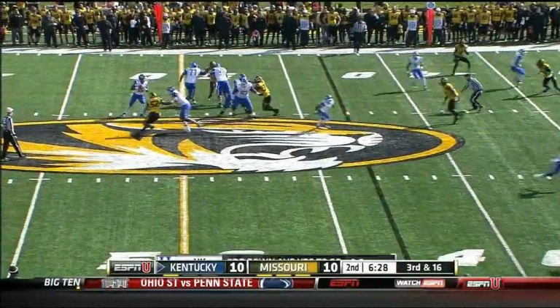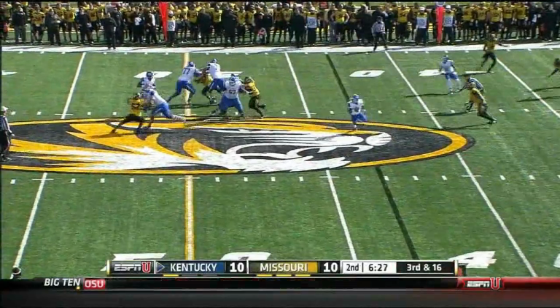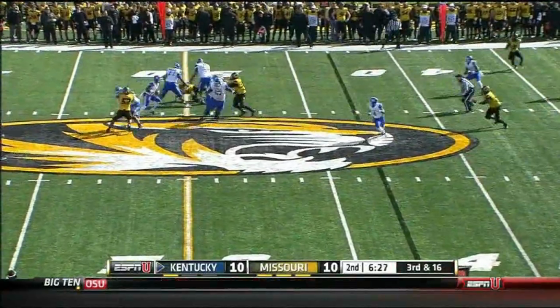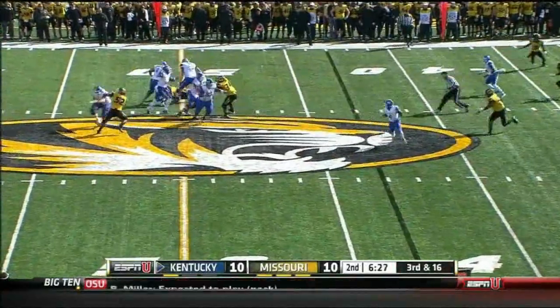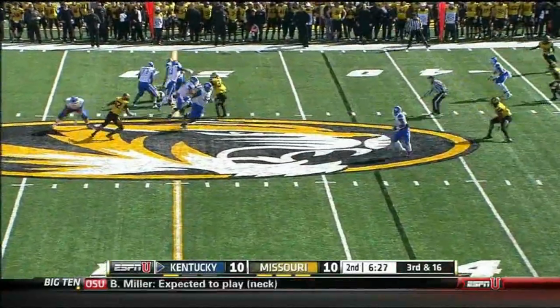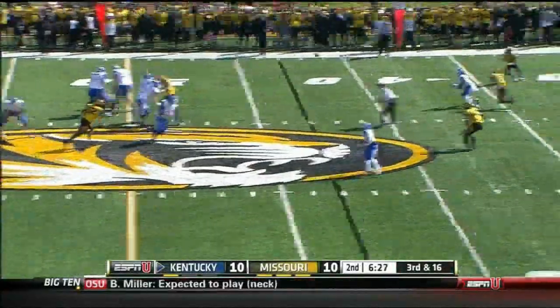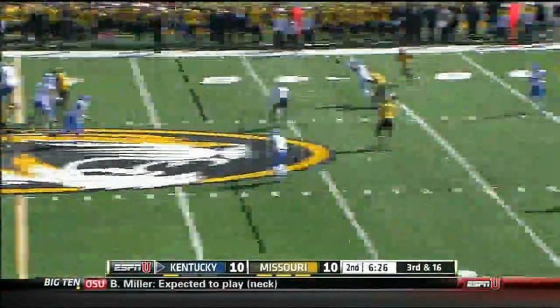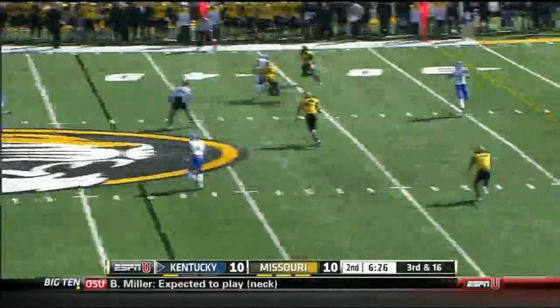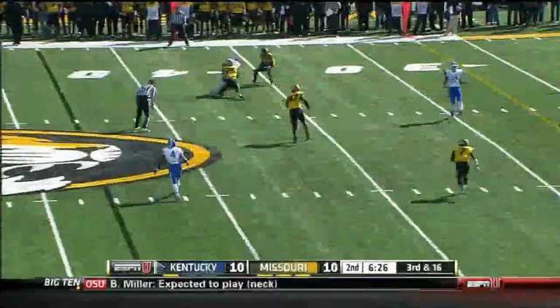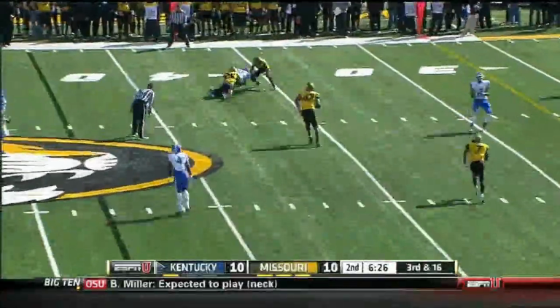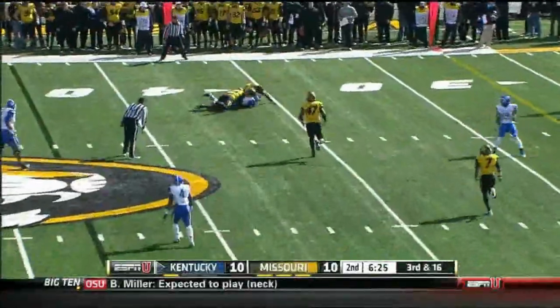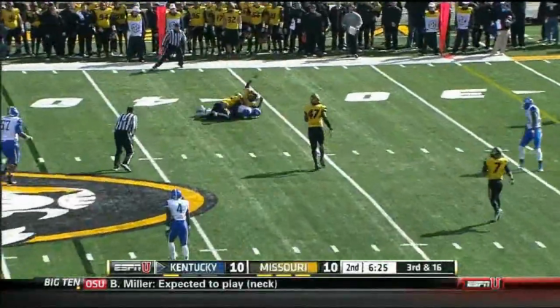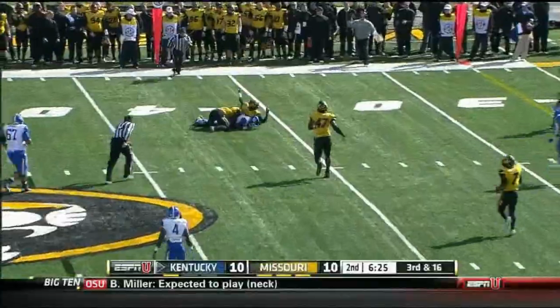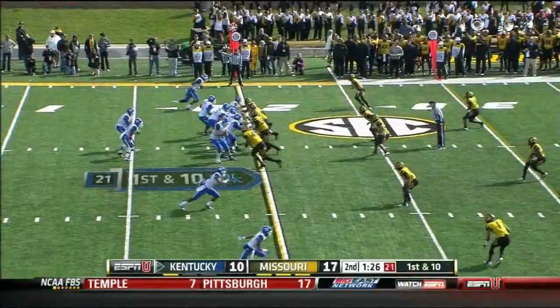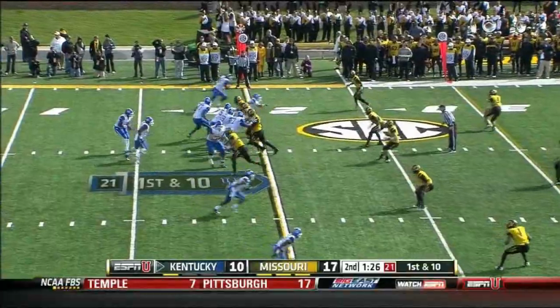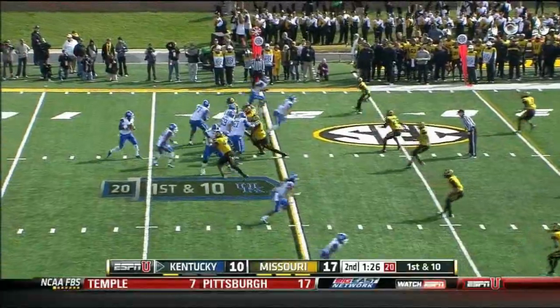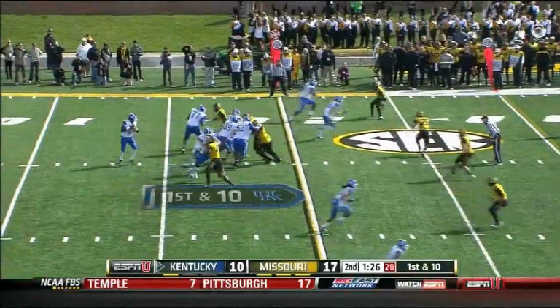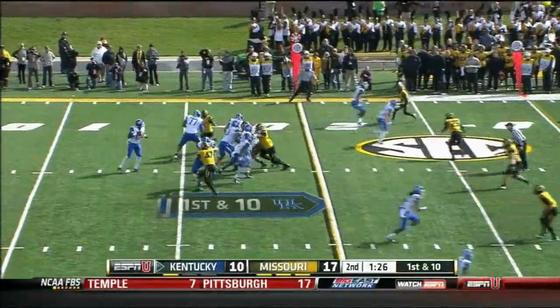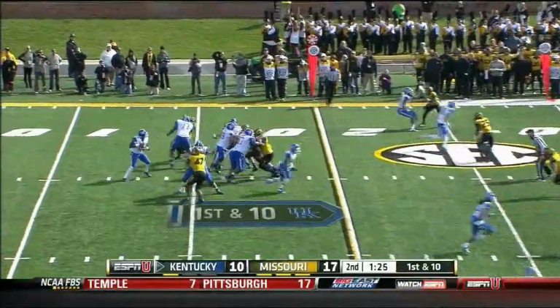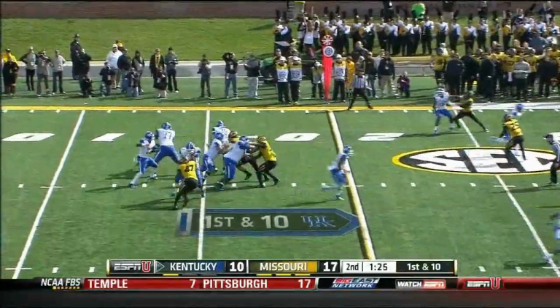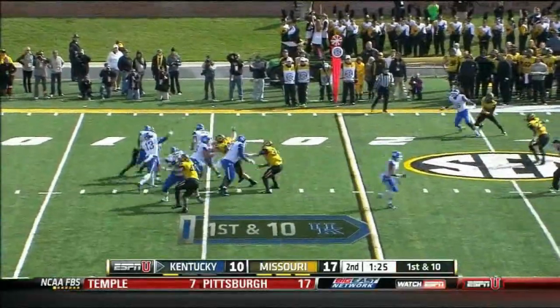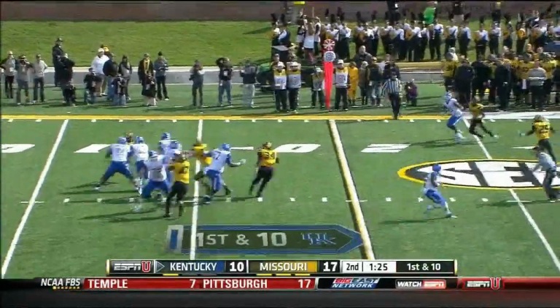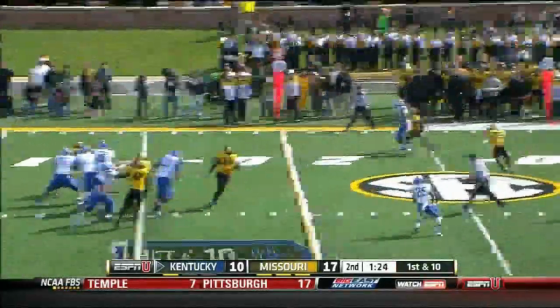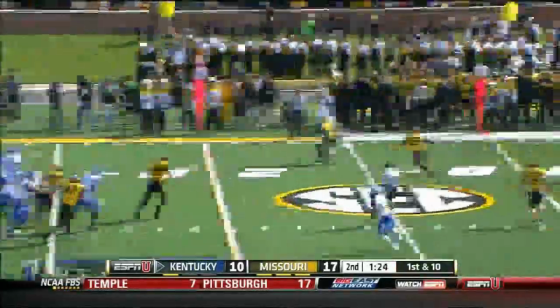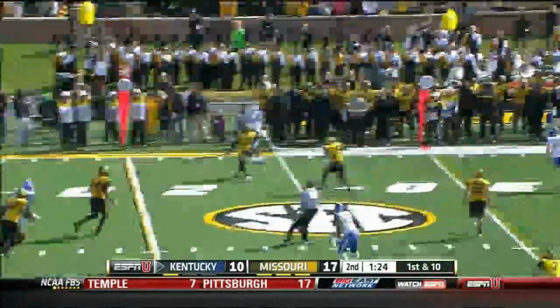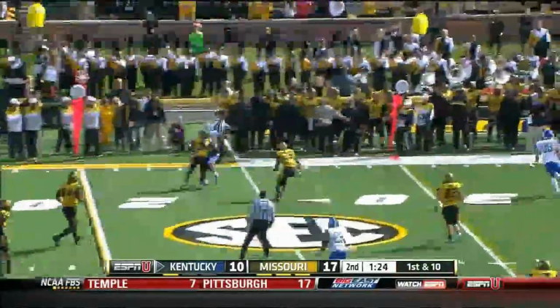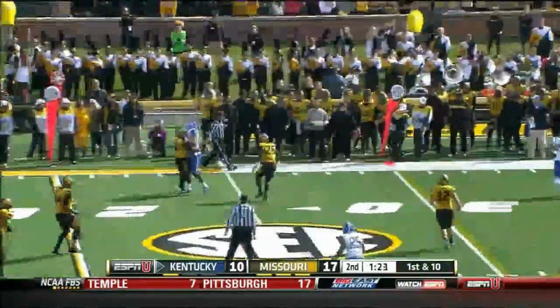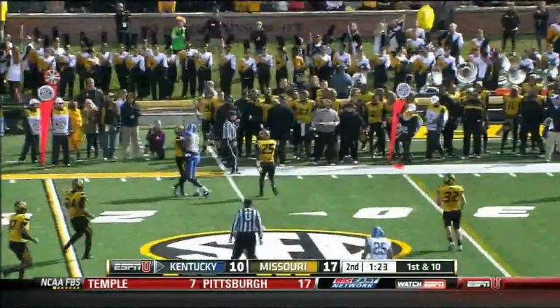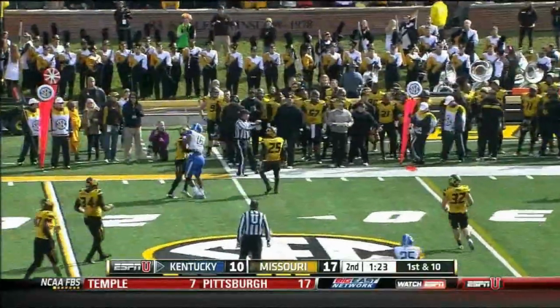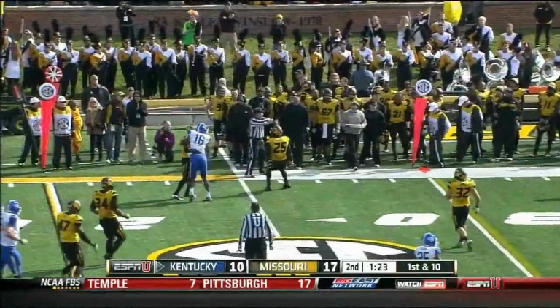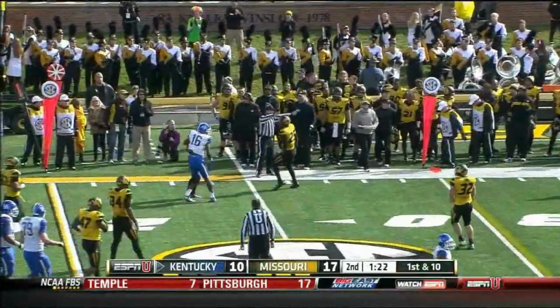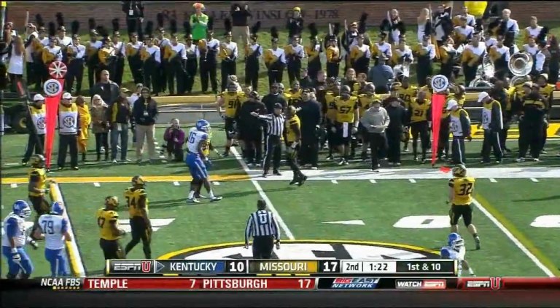Five-man route. Steps up, complete. Finishing drives — Jalen Whitlow at quarterback for Kentucky, first attempt of this drive.